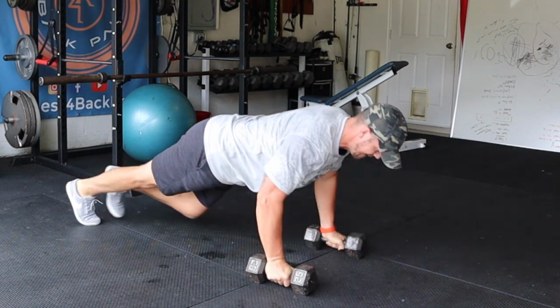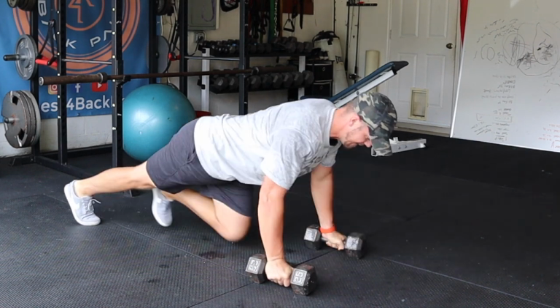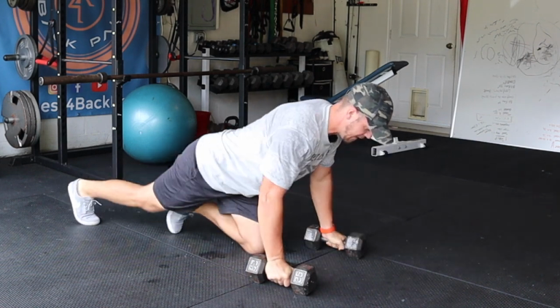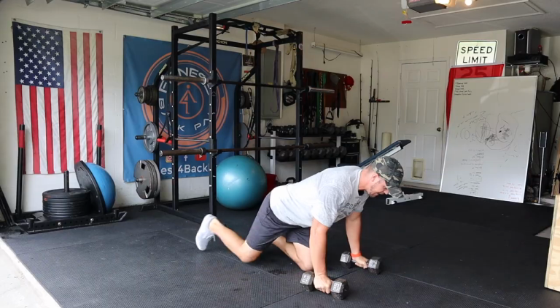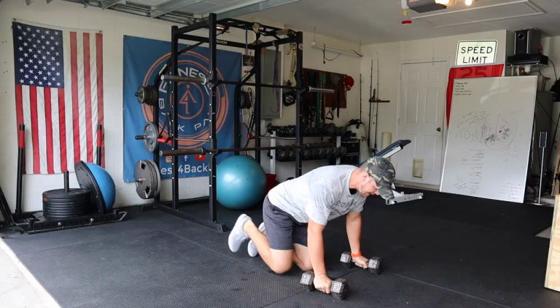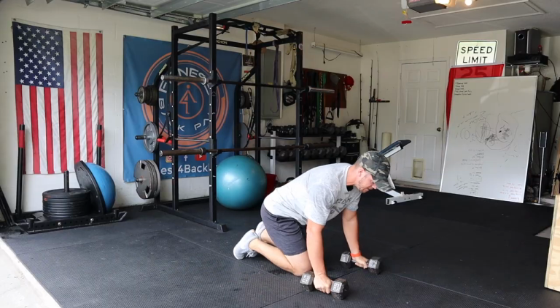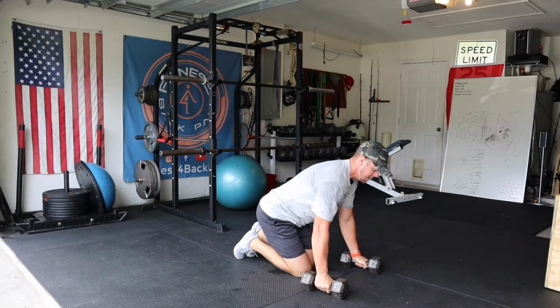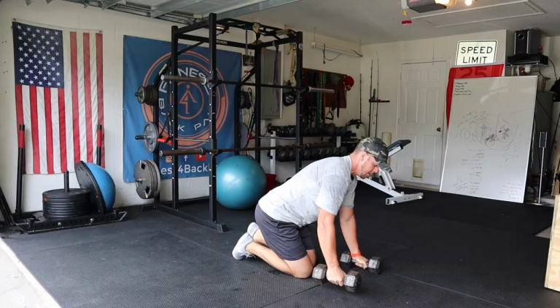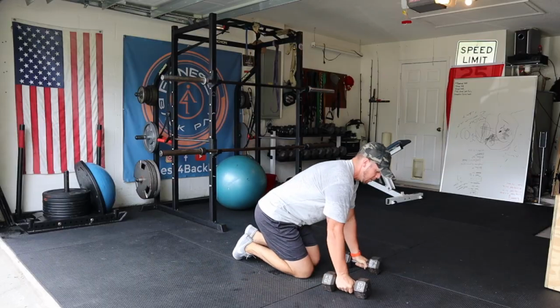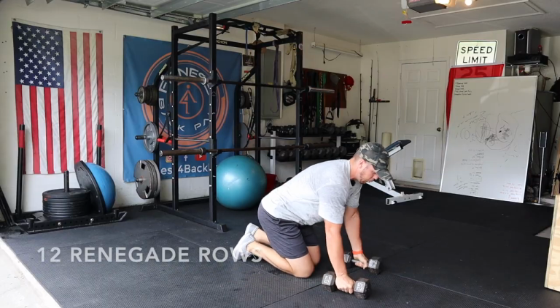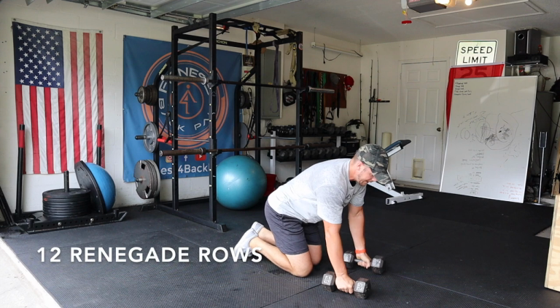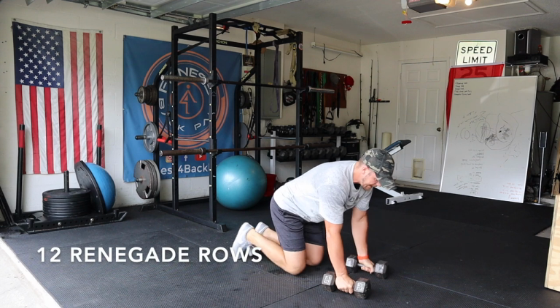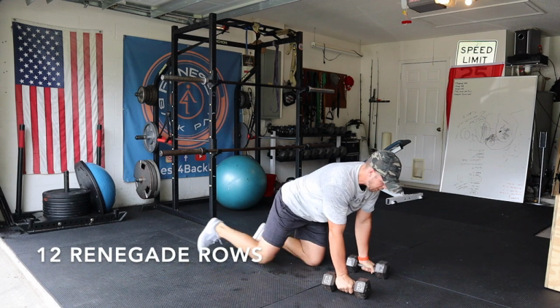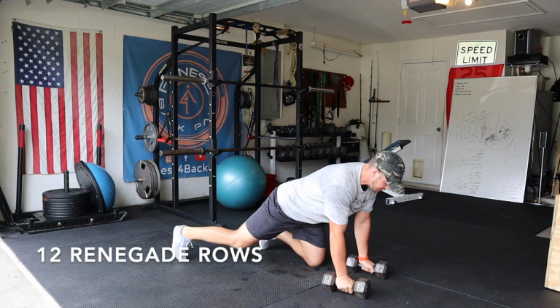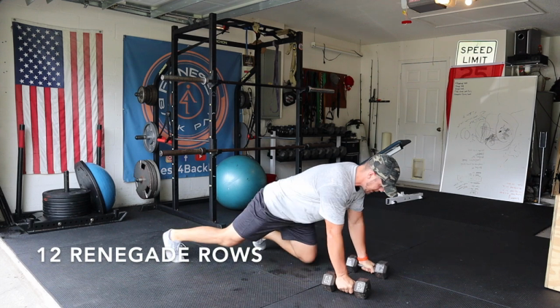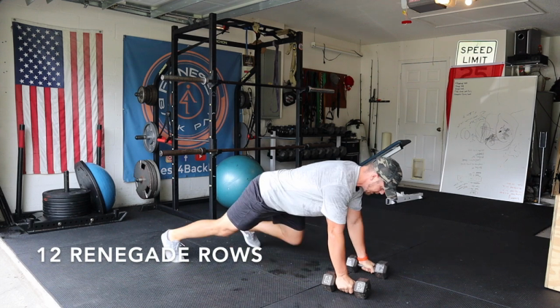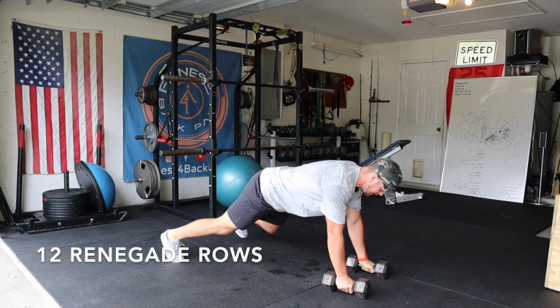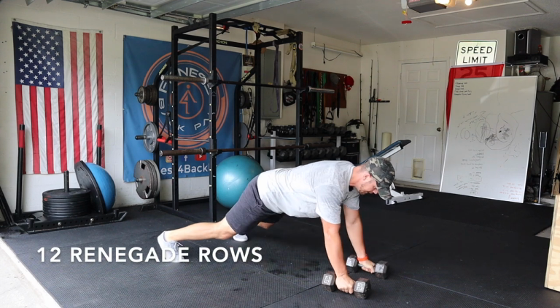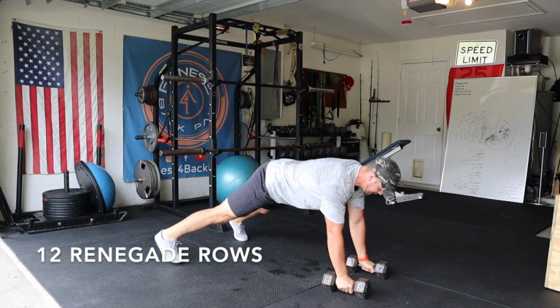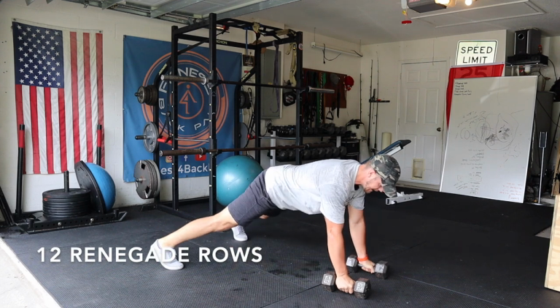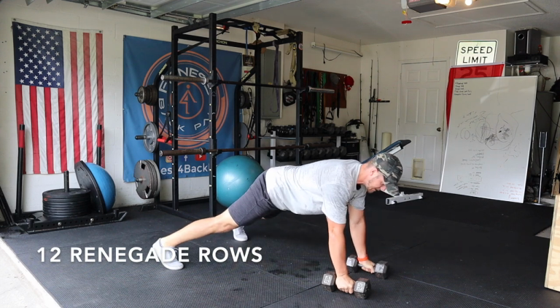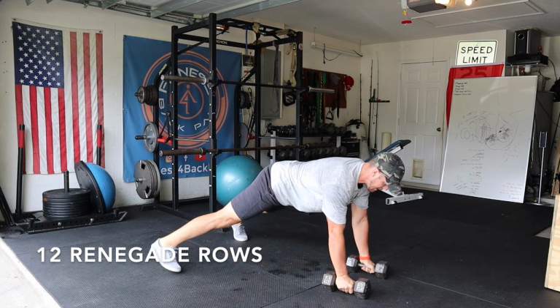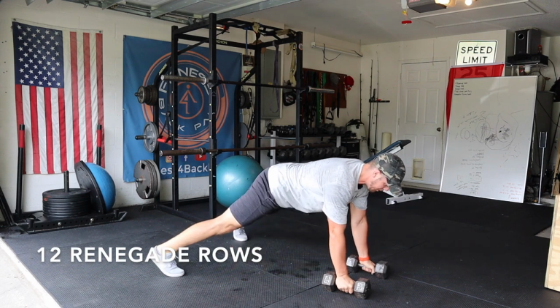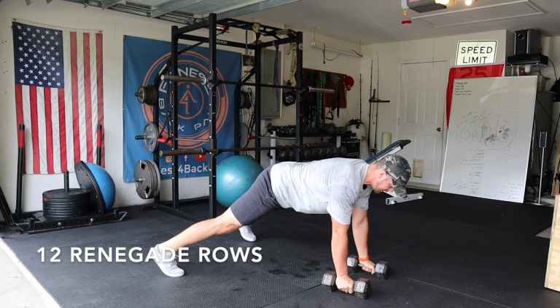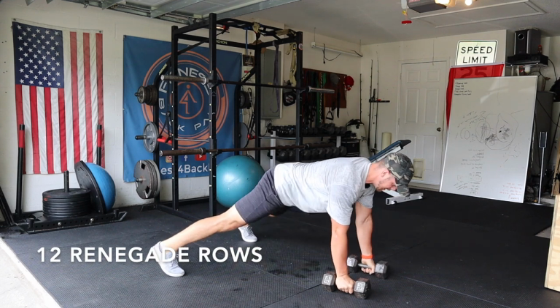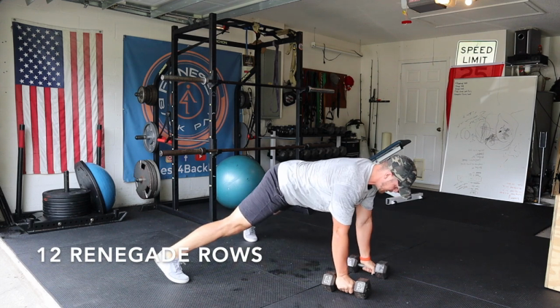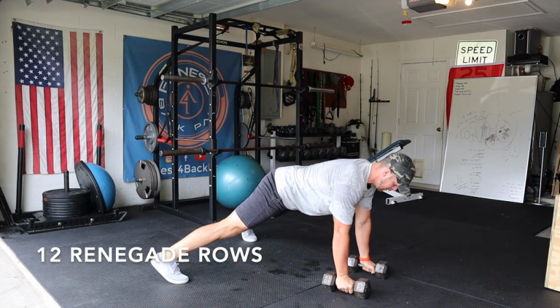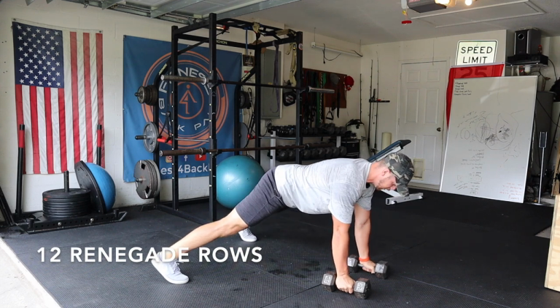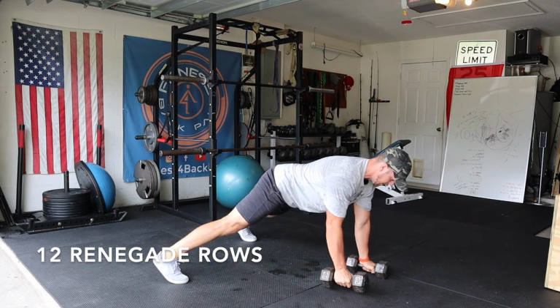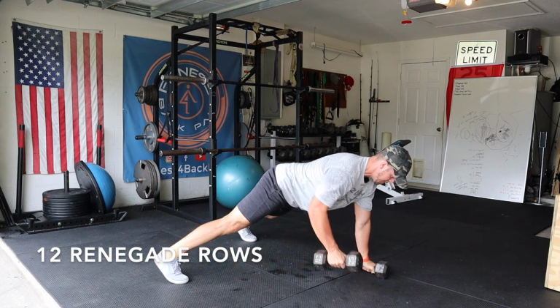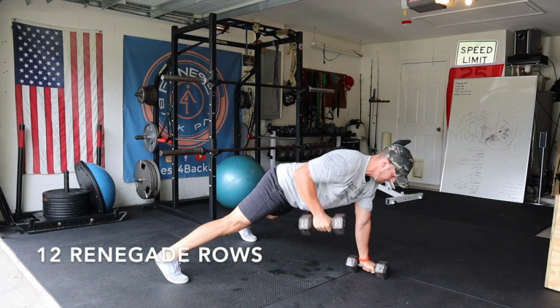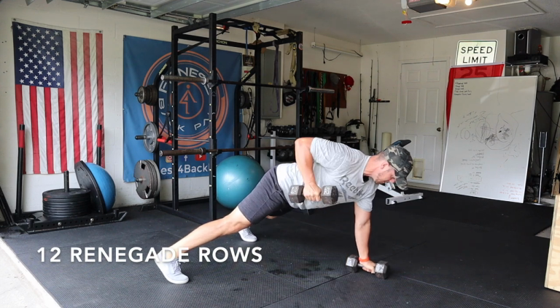Now renegade rows. Feet nice and wide apart, row up.